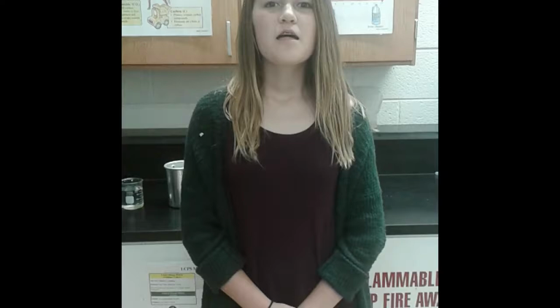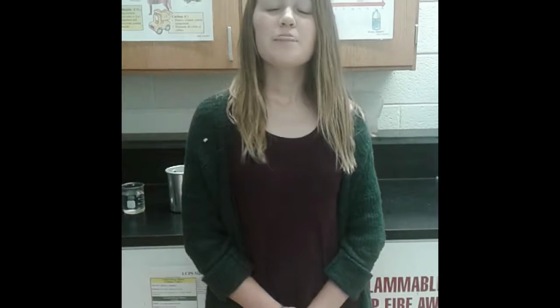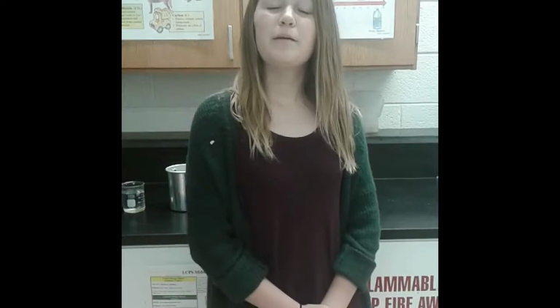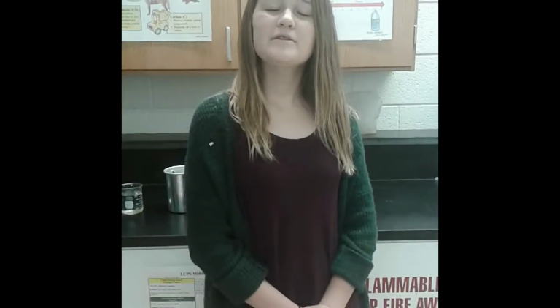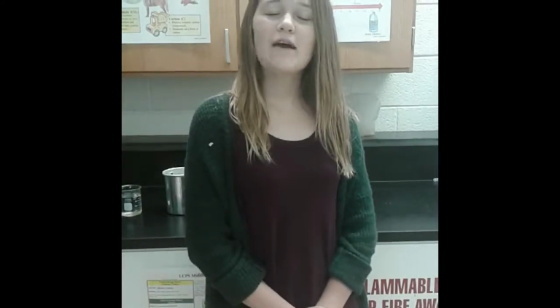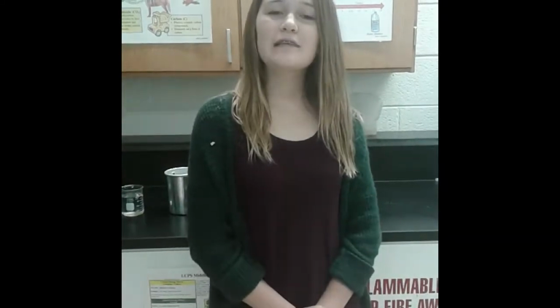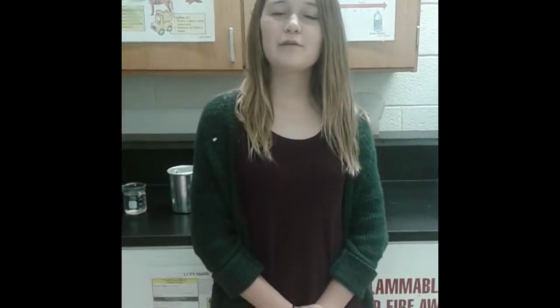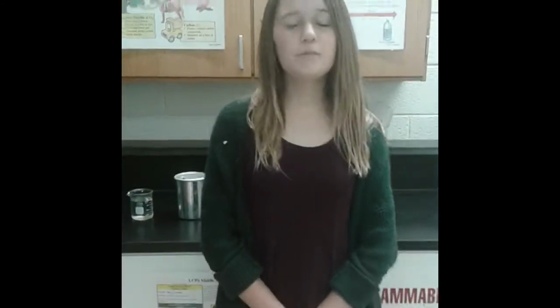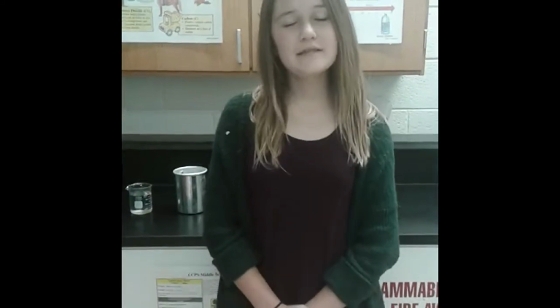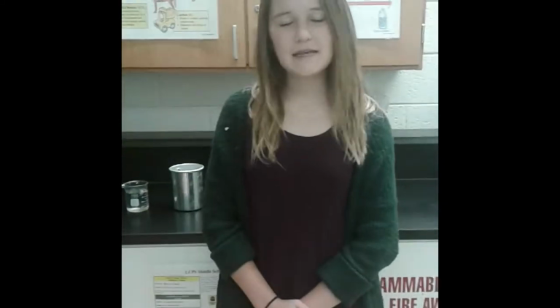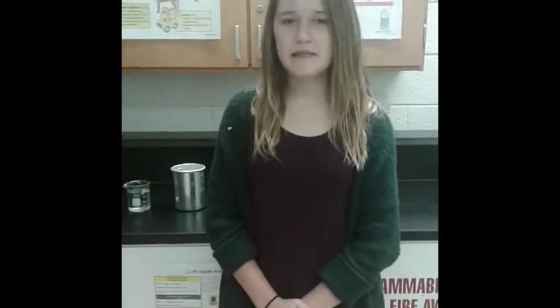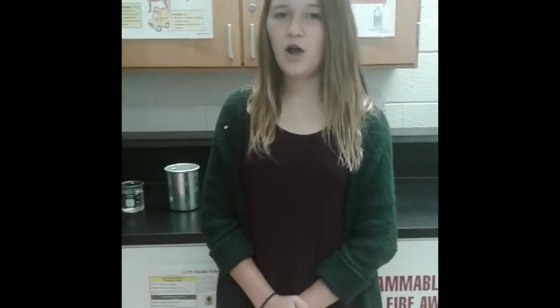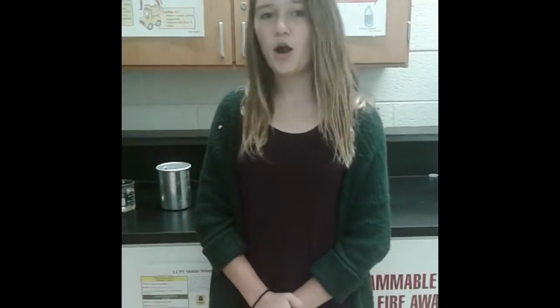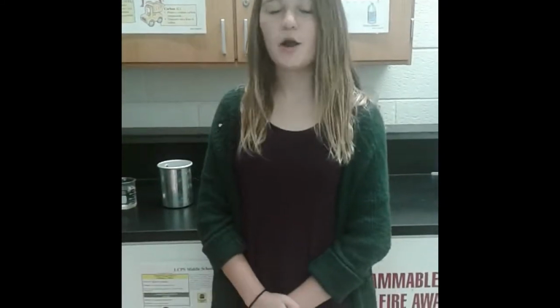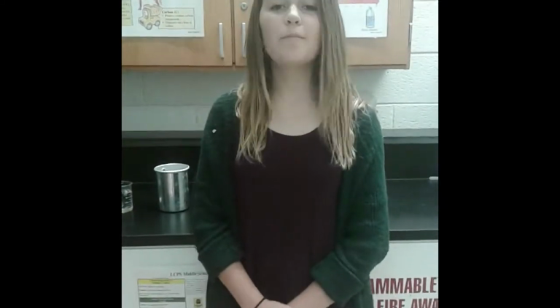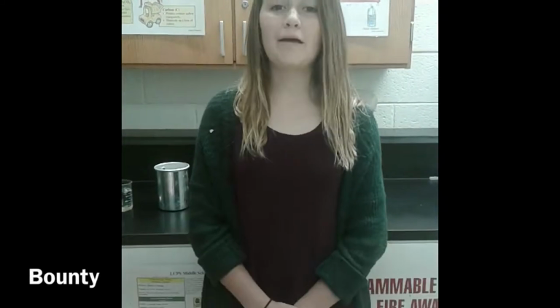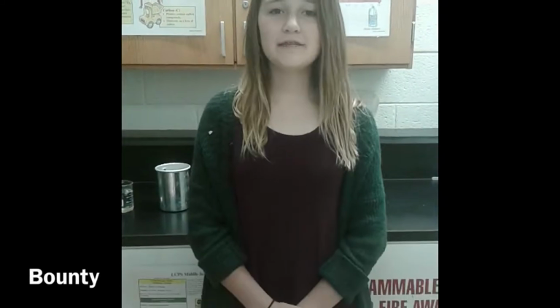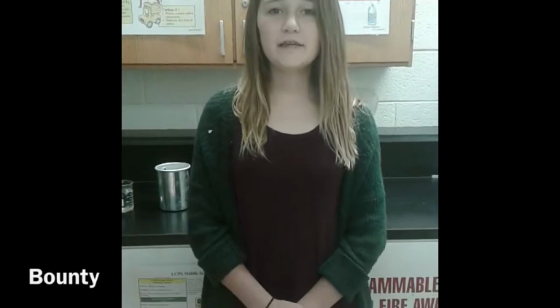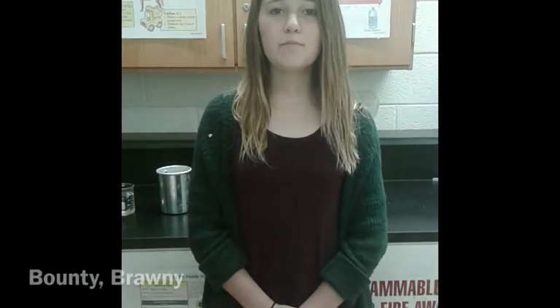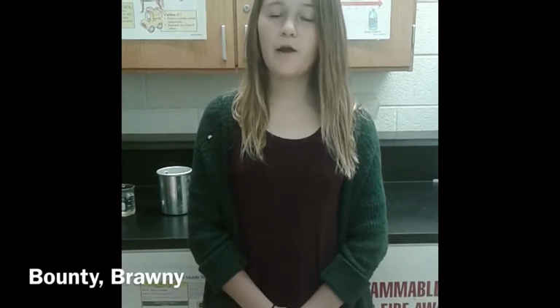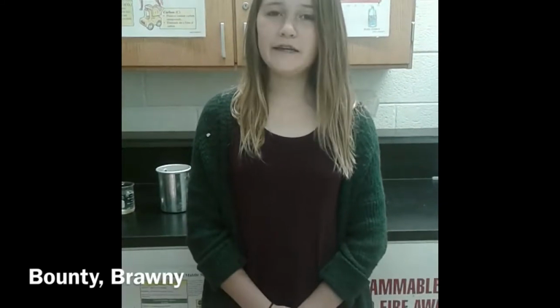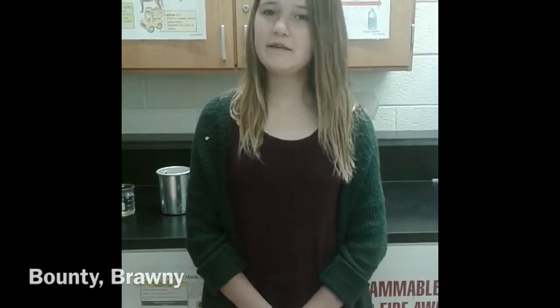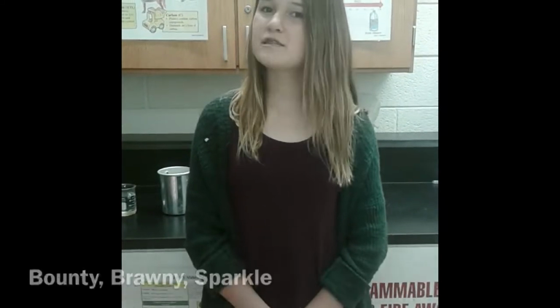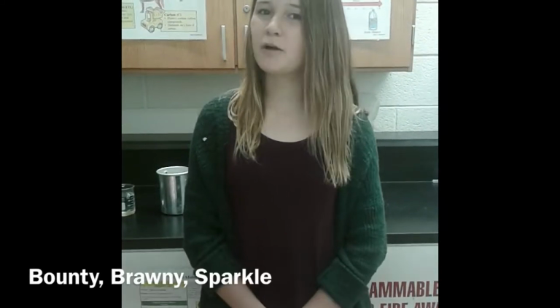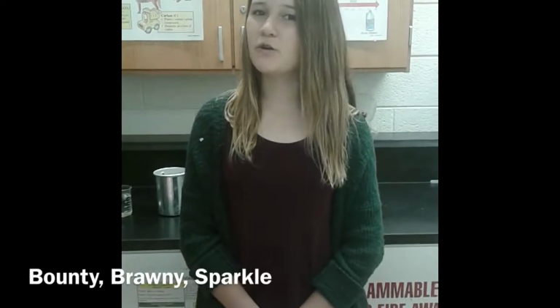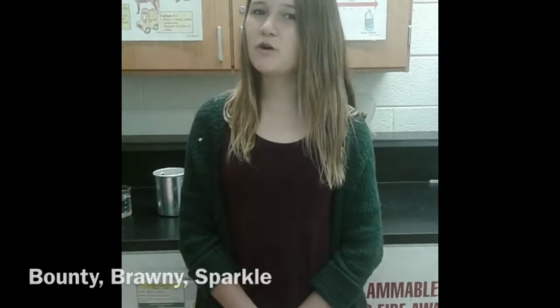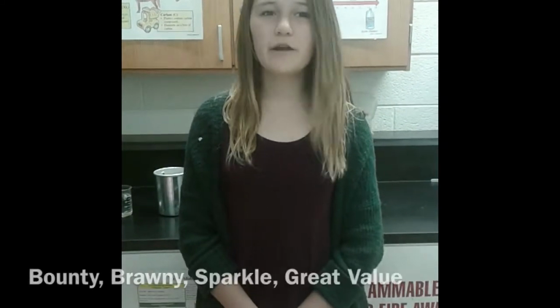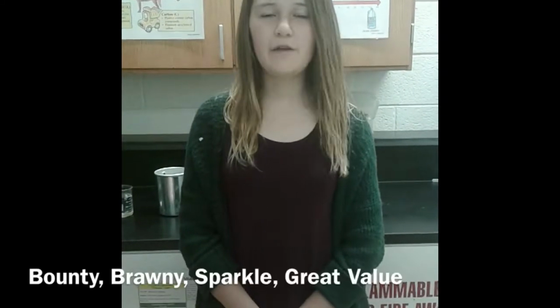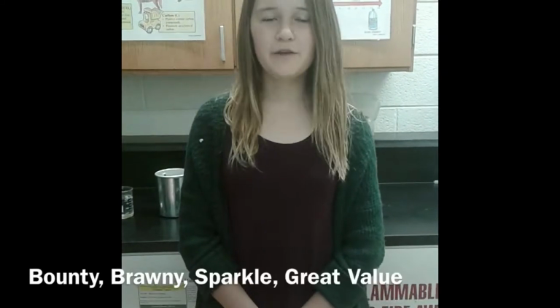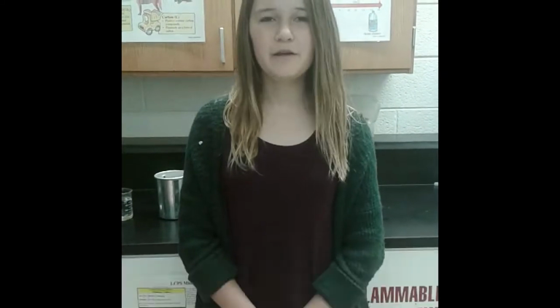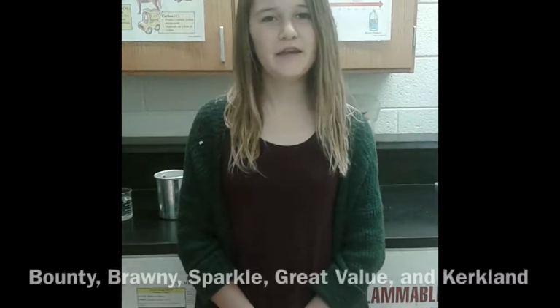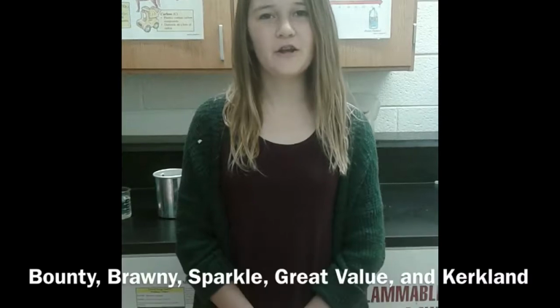The paper towels that we will be testing are Bounty, Brawny, Sparkle, Great Value, and Sure.